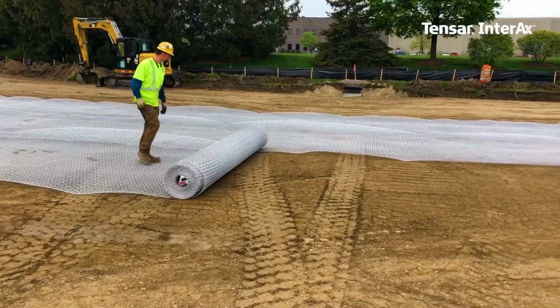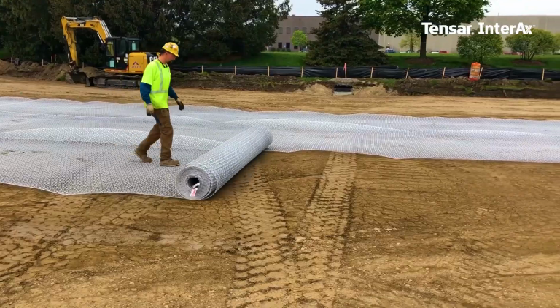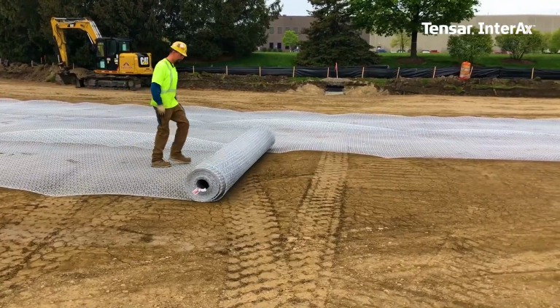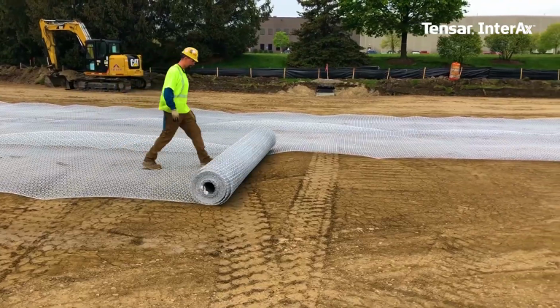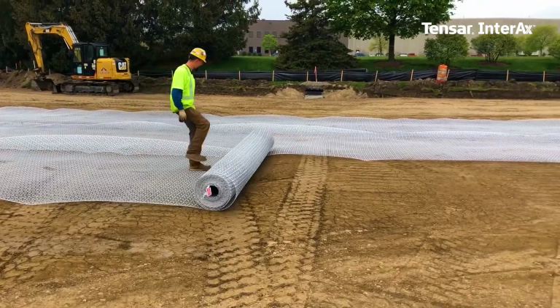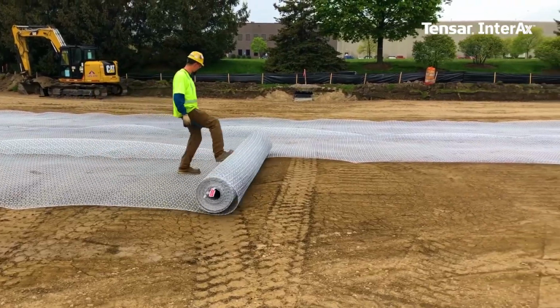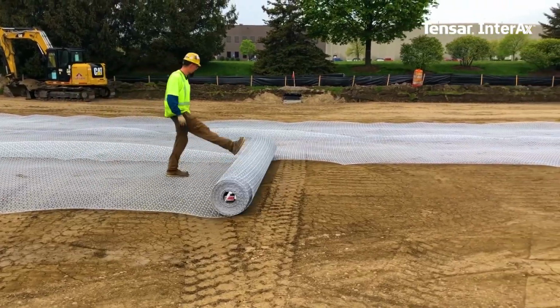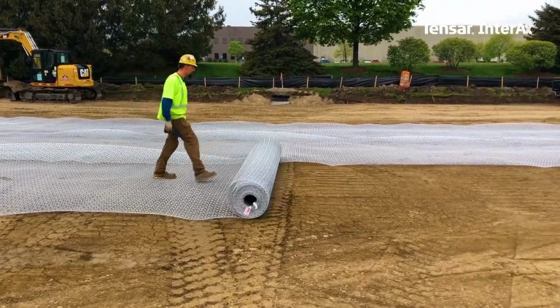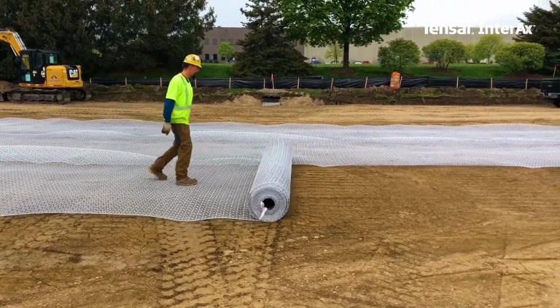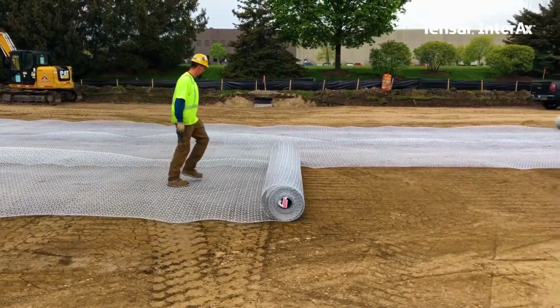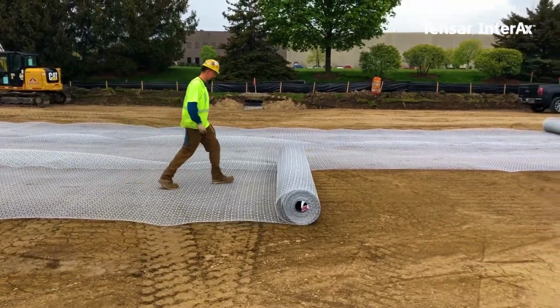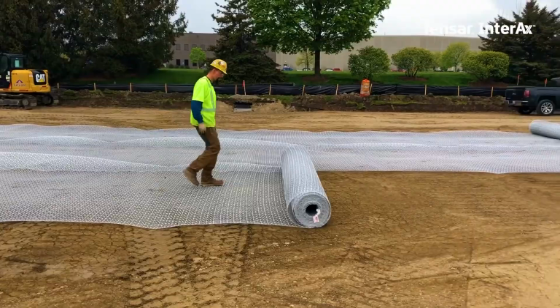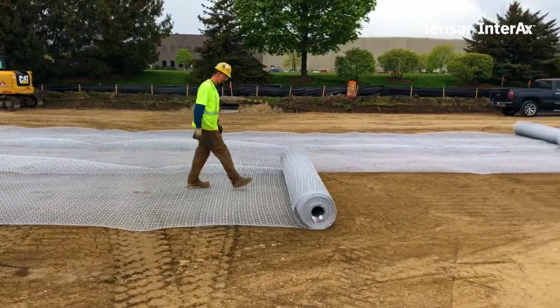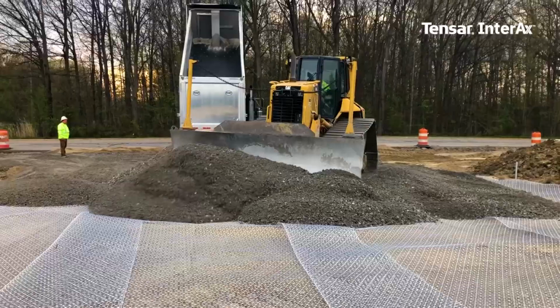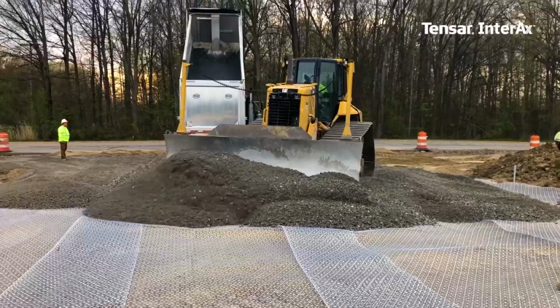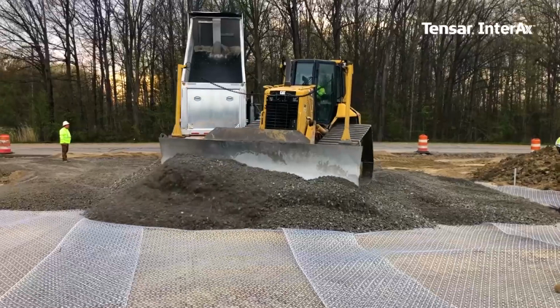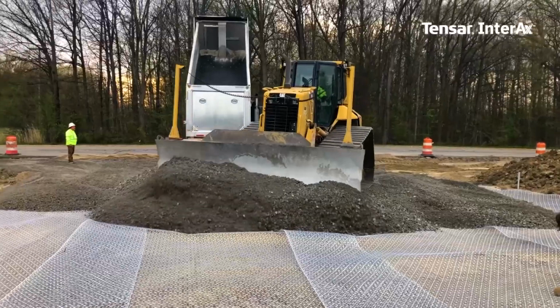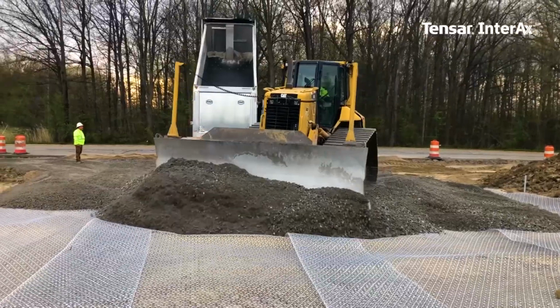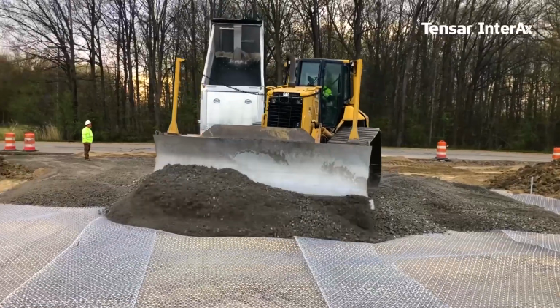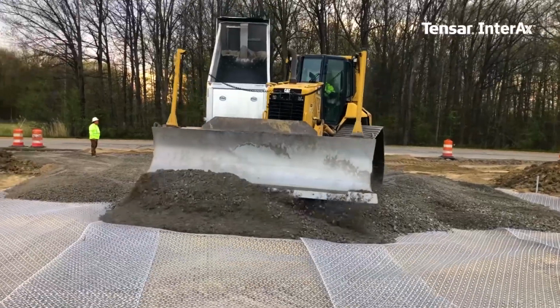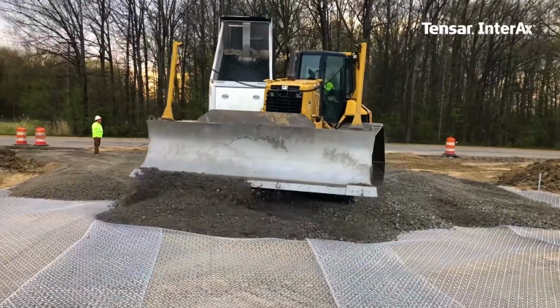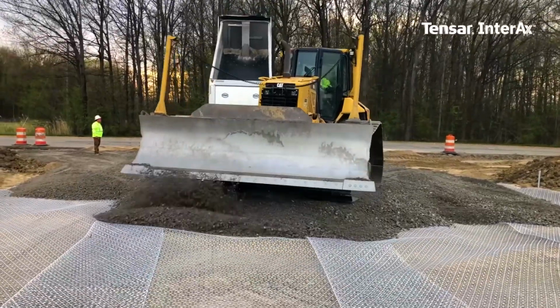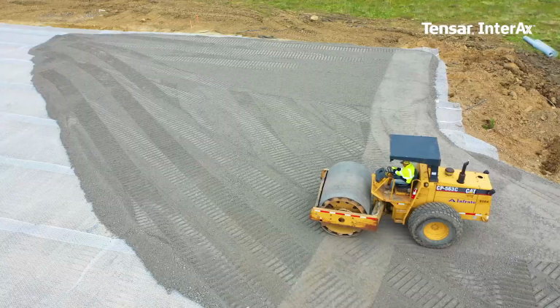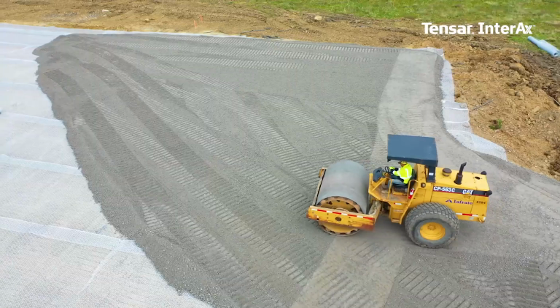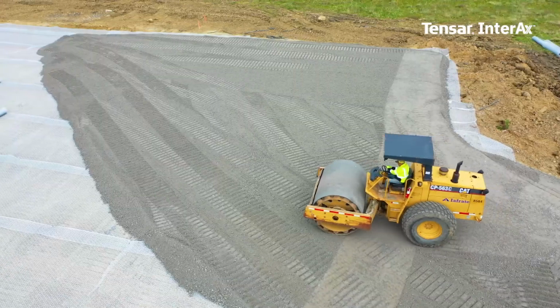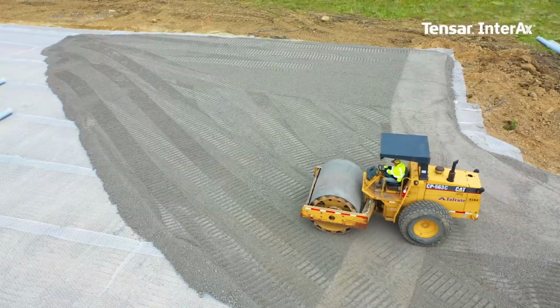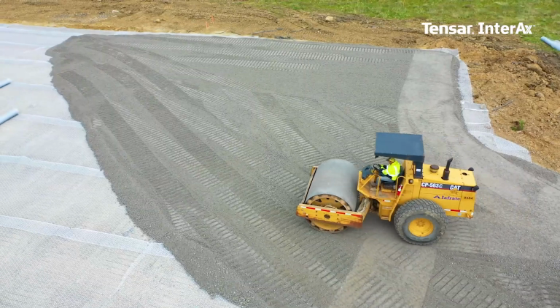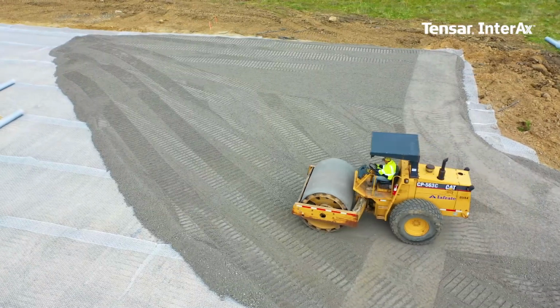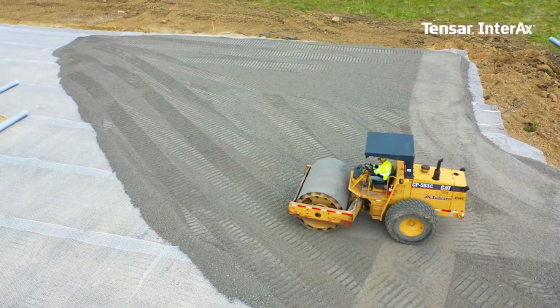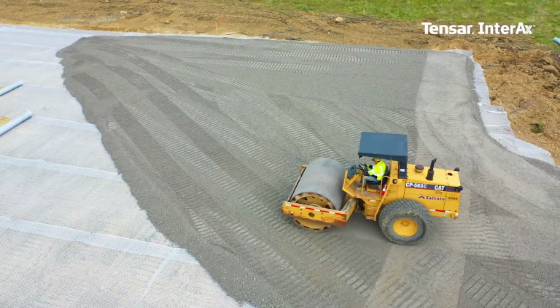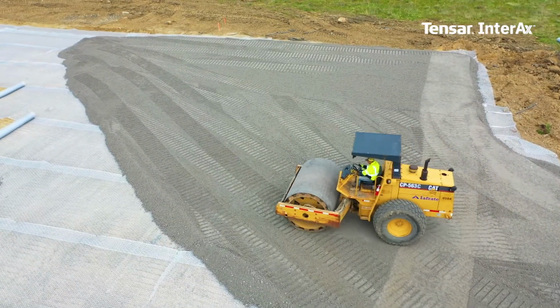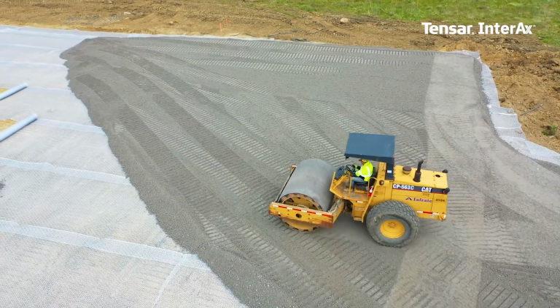This new product is great for areas that have real soft soils. We can put it down, build a road across, and know that that gravel is not going to sink into the ground.